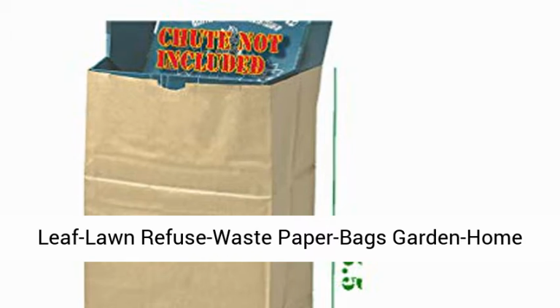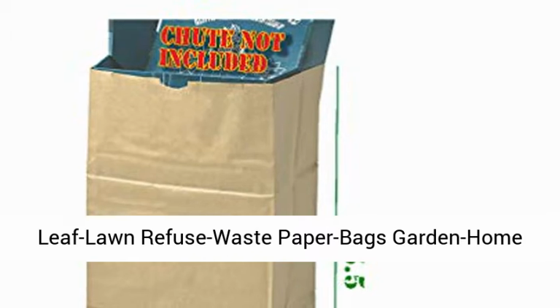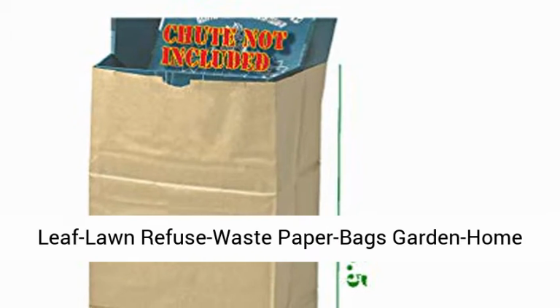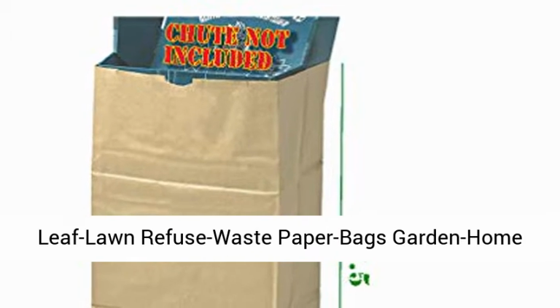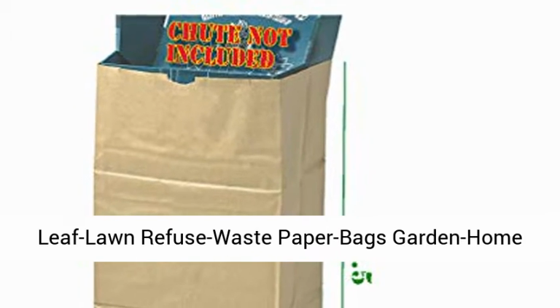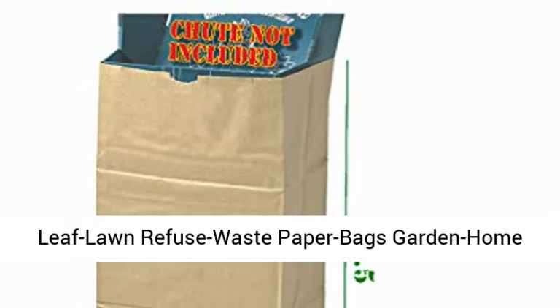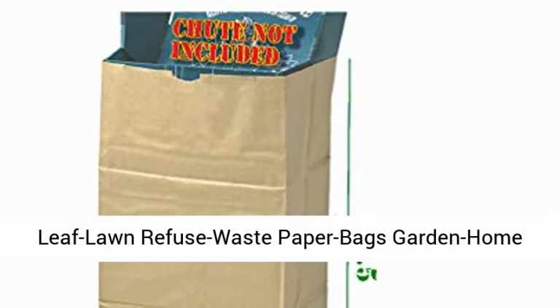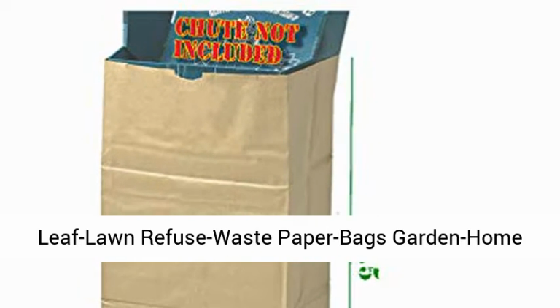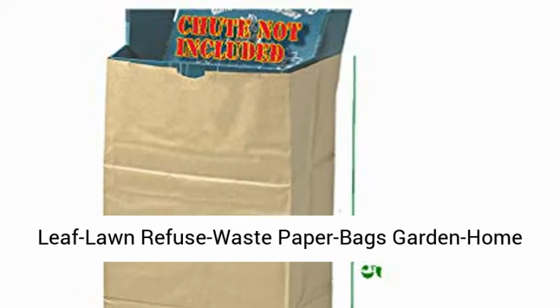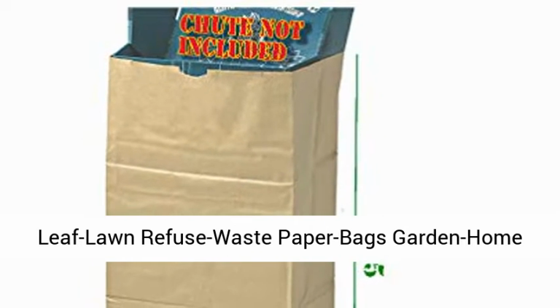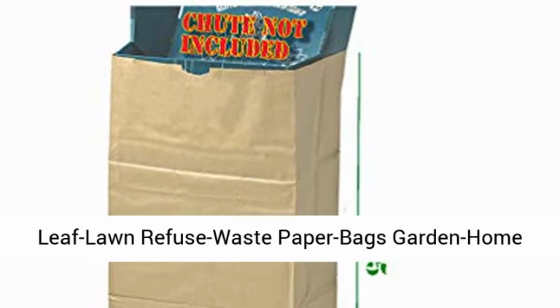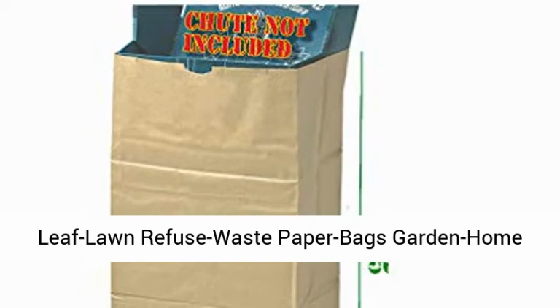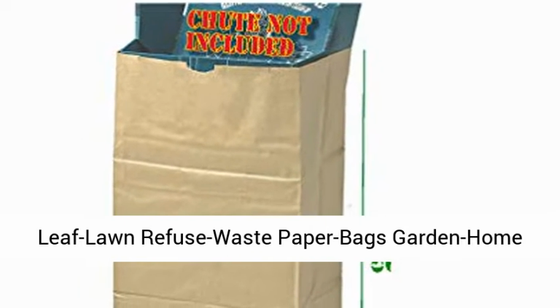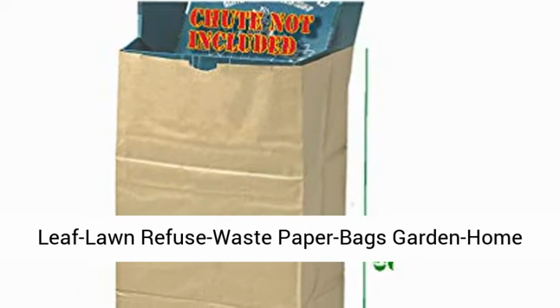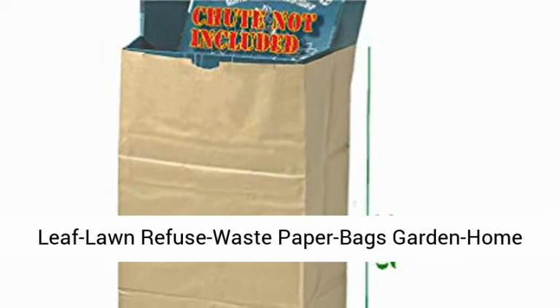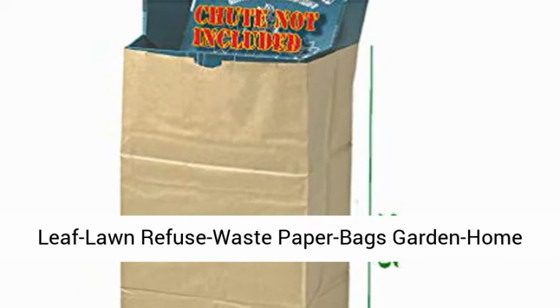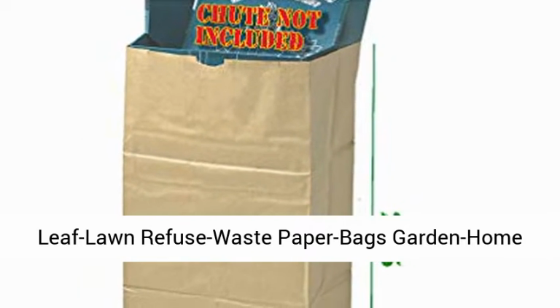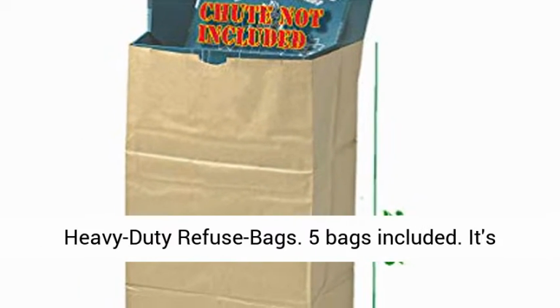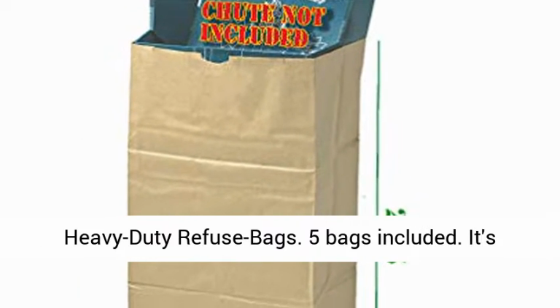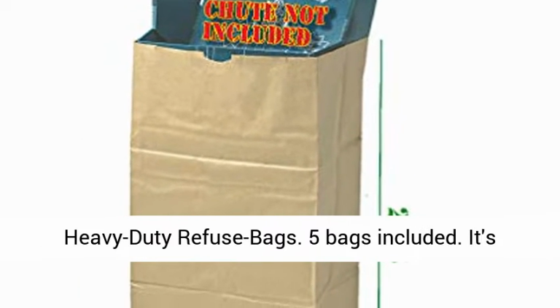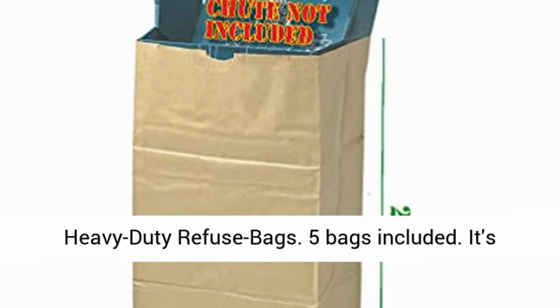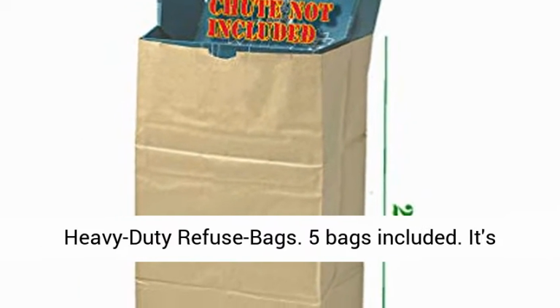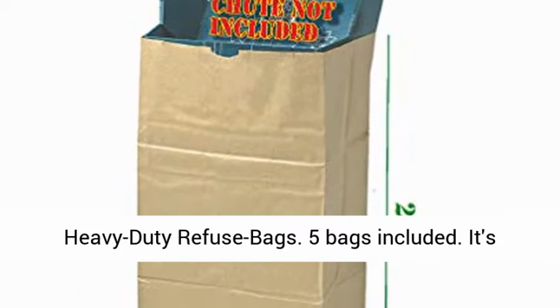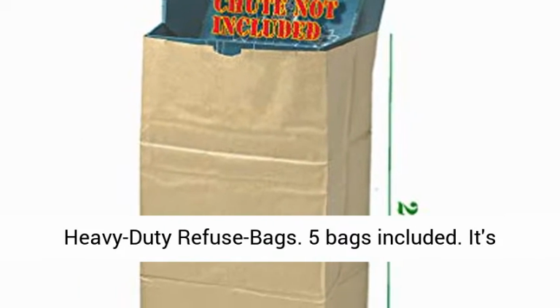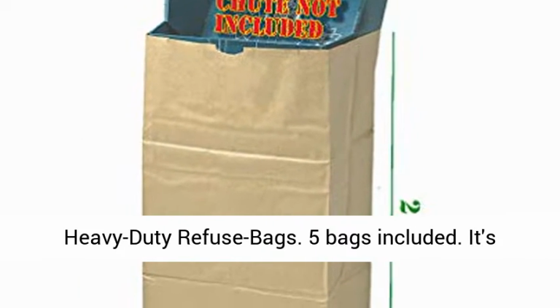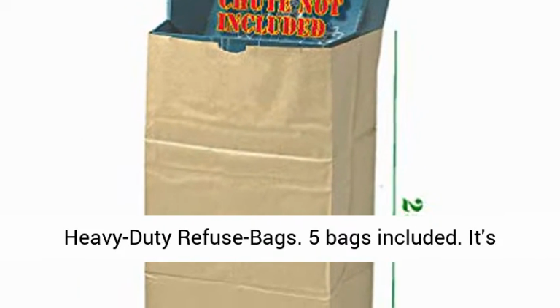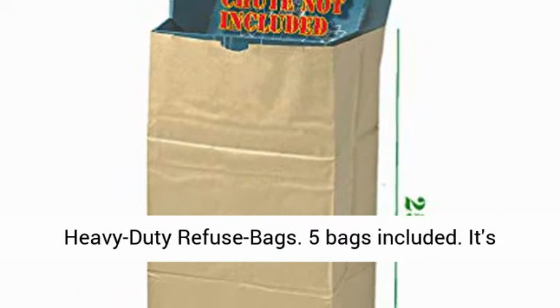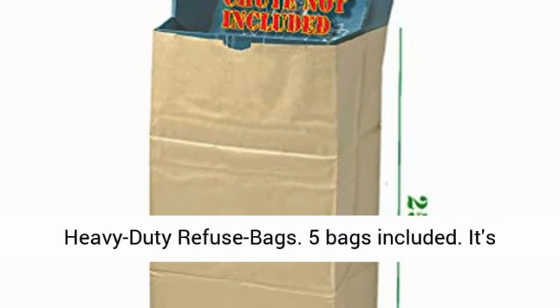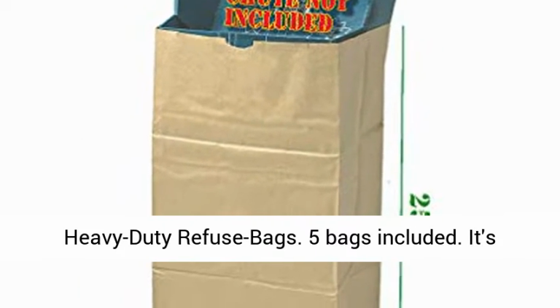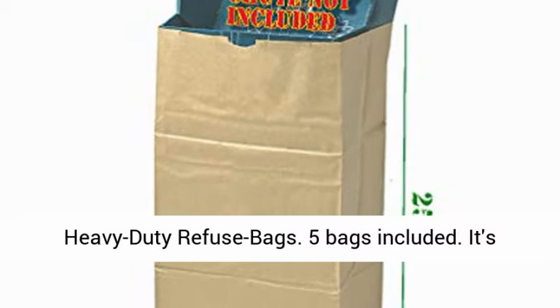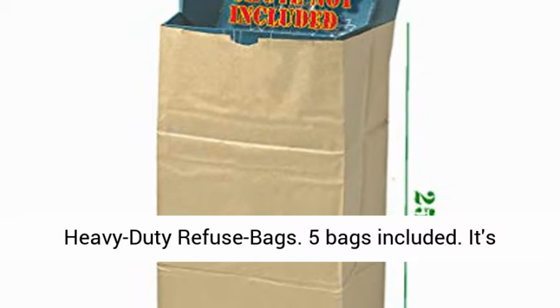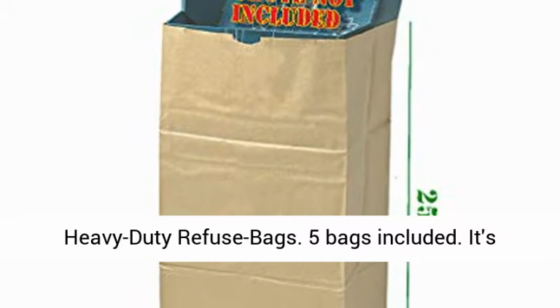Leaf Lawn Refuse Waste Paper Bags — Garden Home Heavy Duty Refuse Bags. 5 bags included.